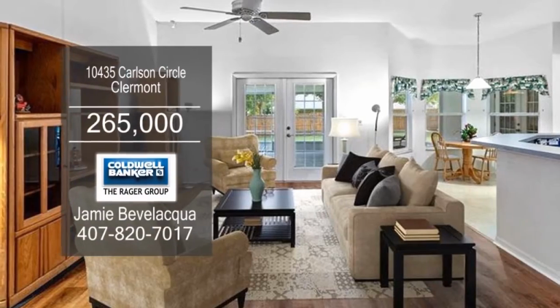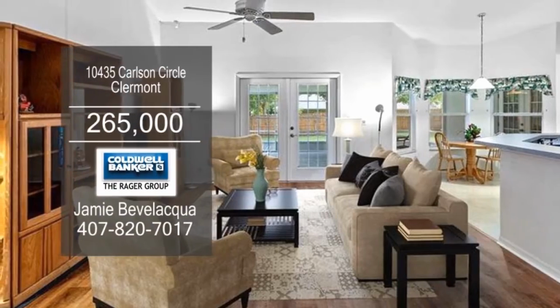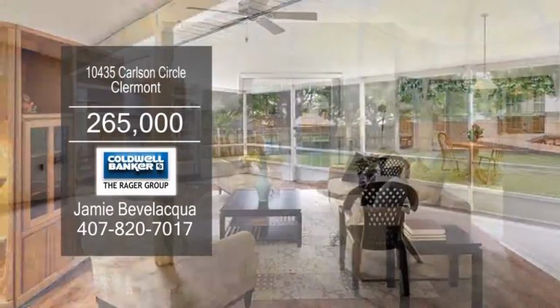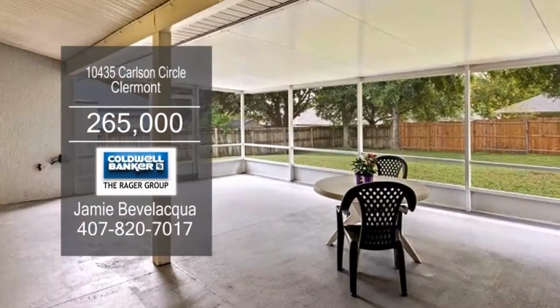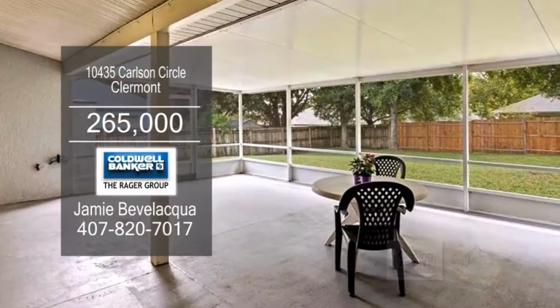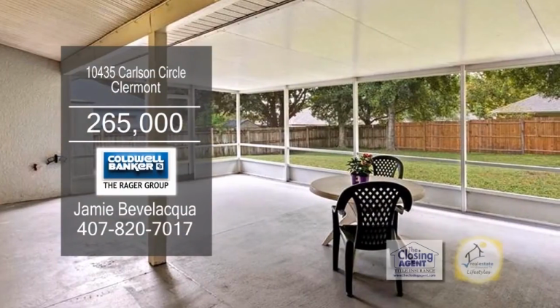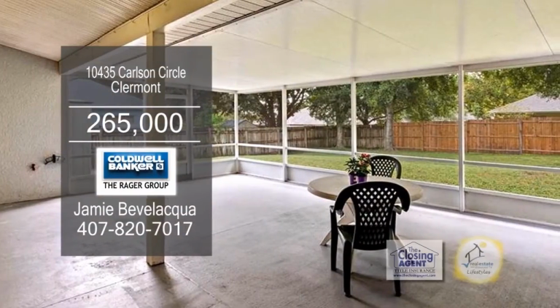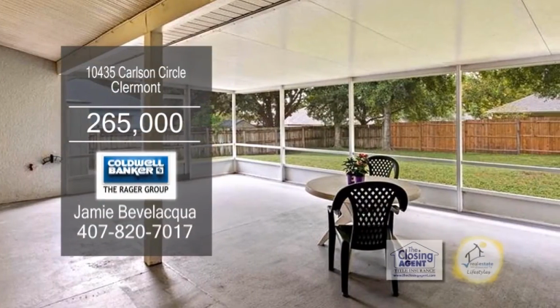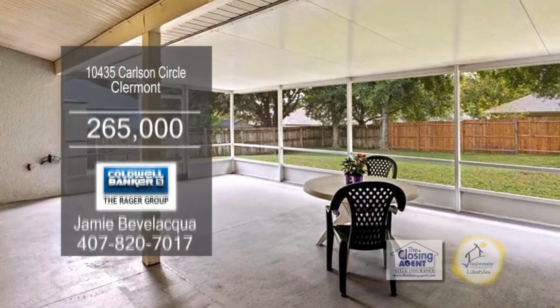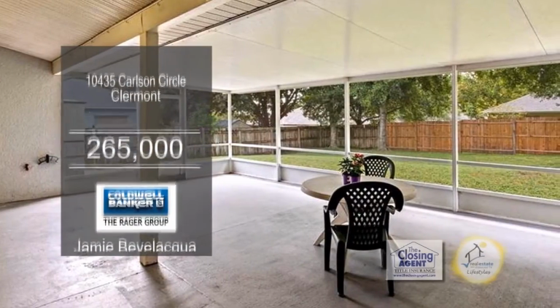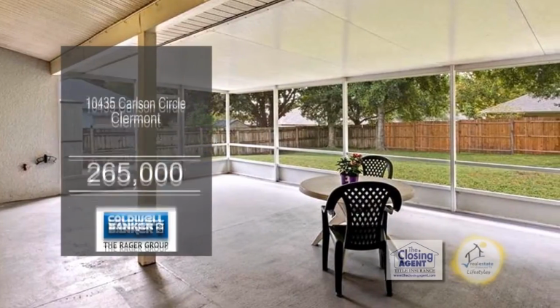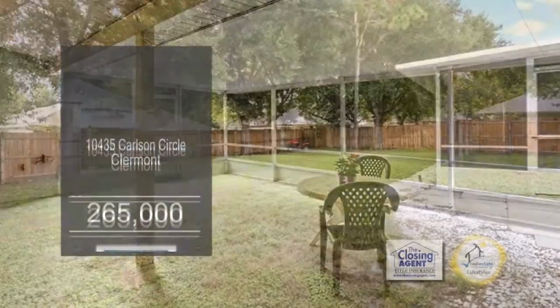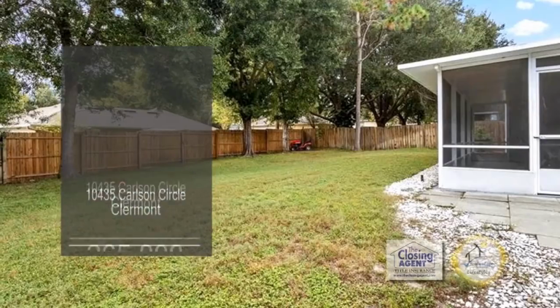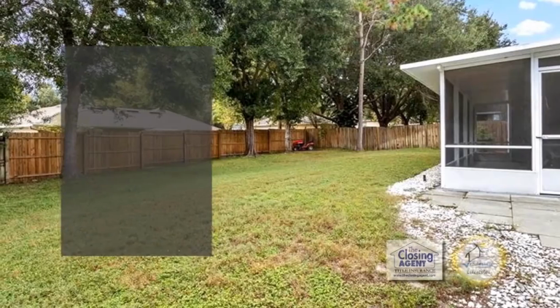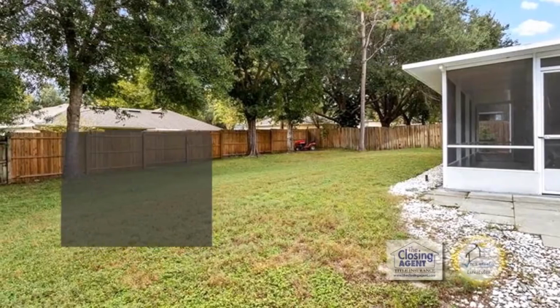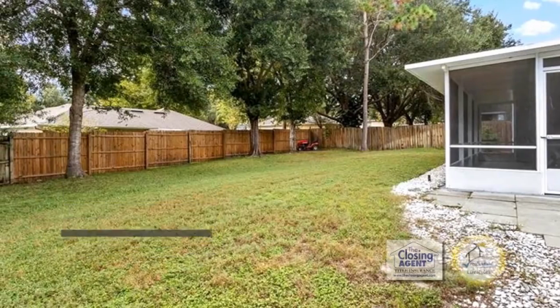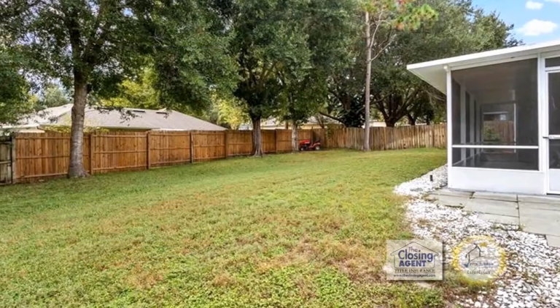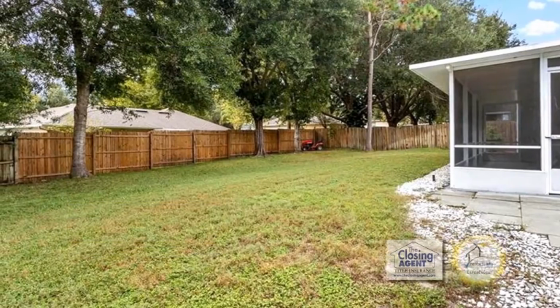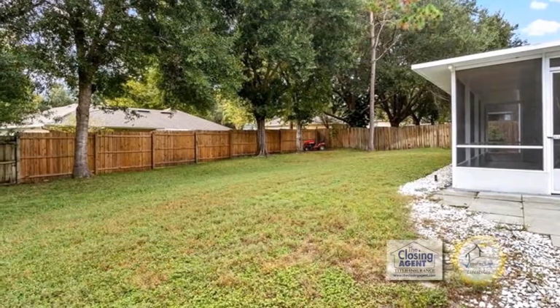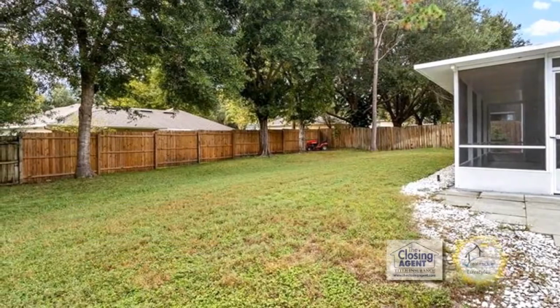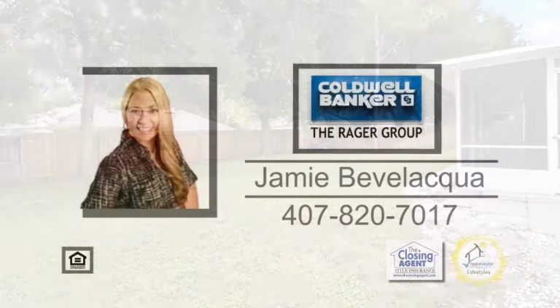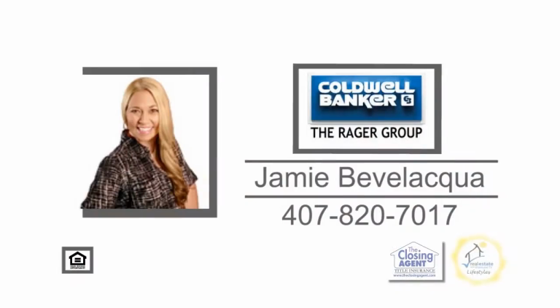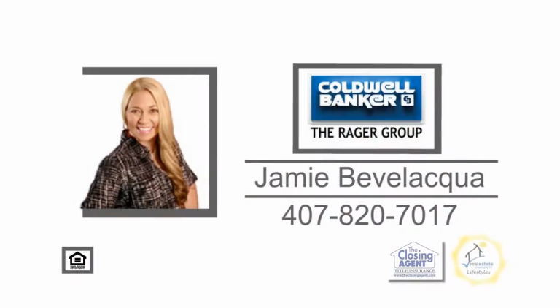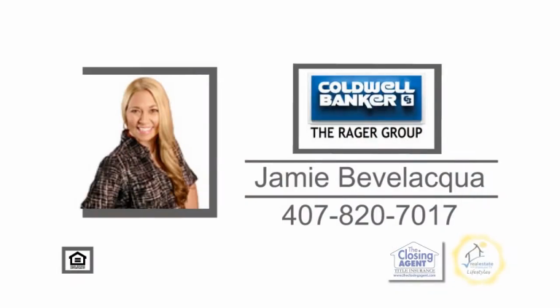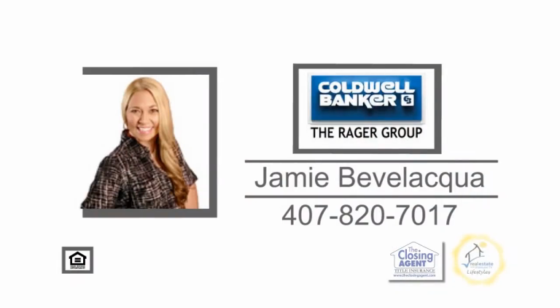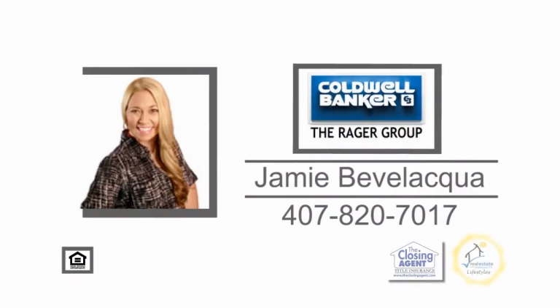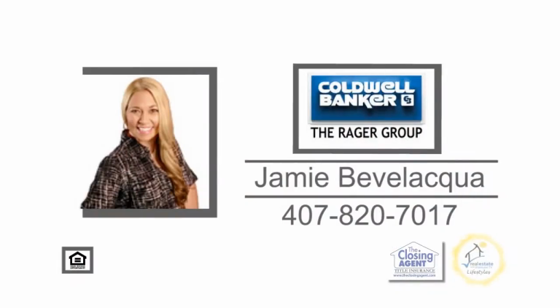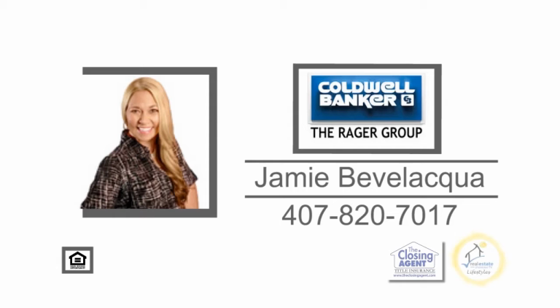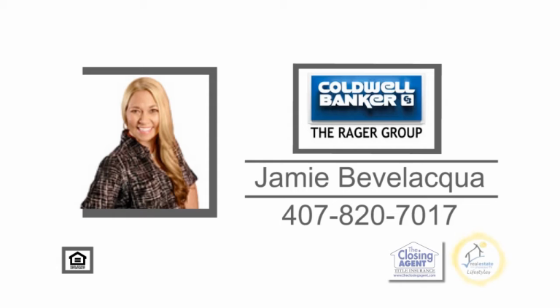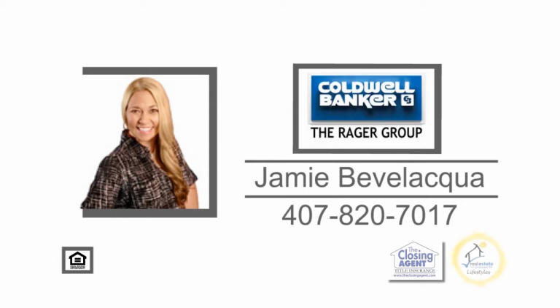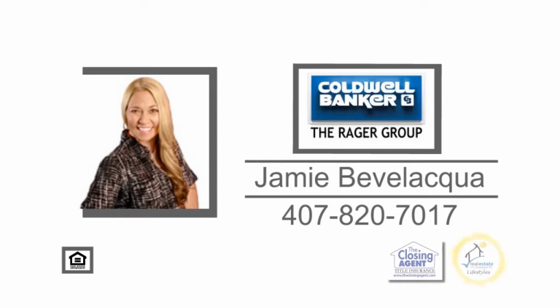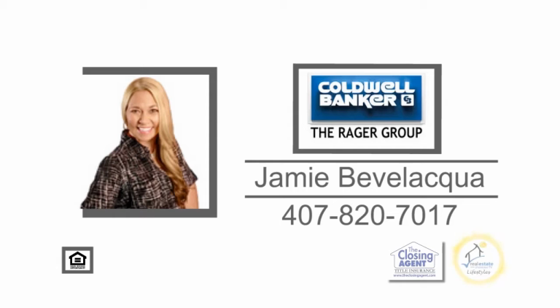The huge screen lanai overlooks the private fenced yard. For a private showing, contact Jamie Bevel Aqua.